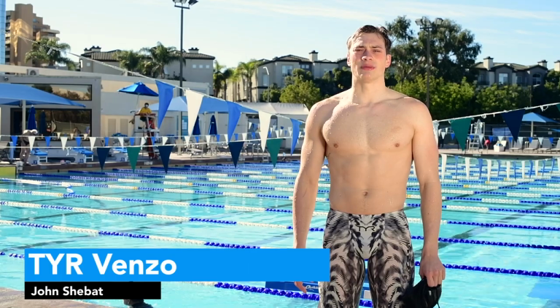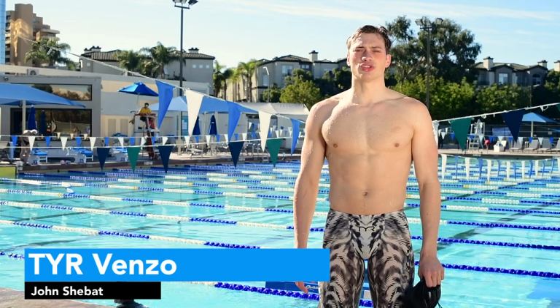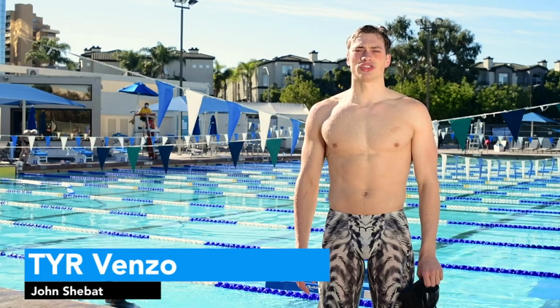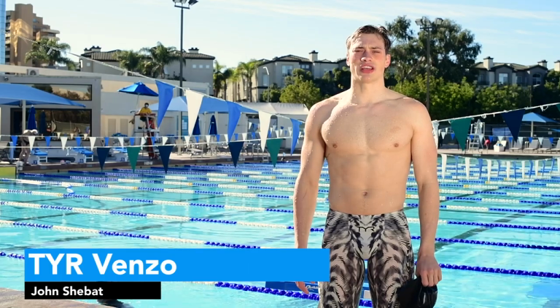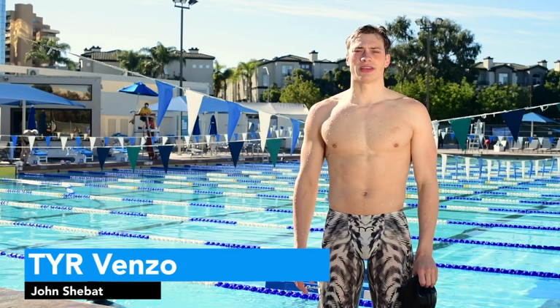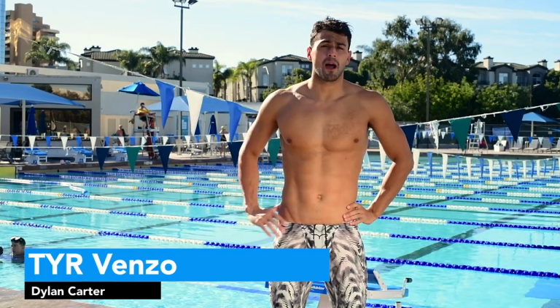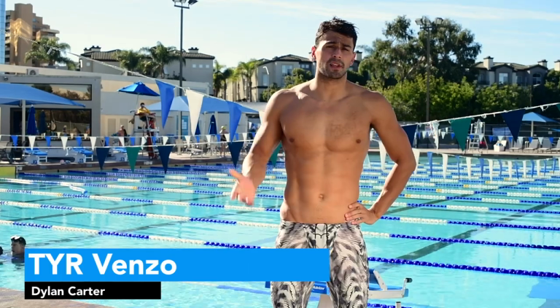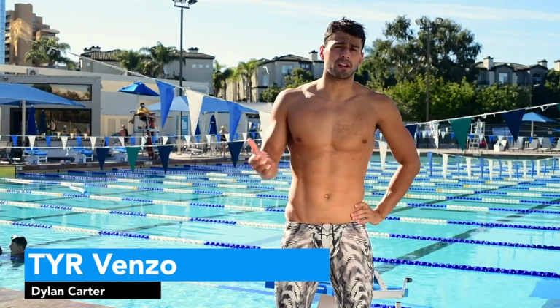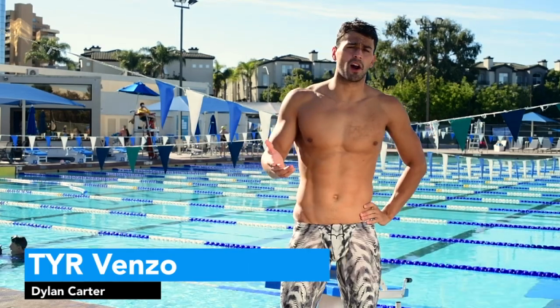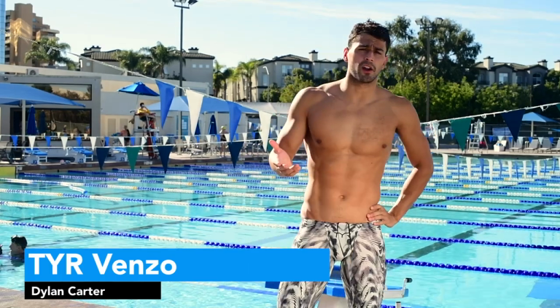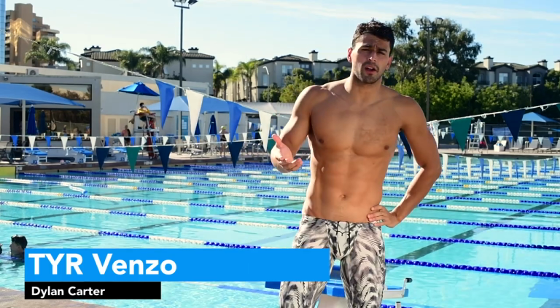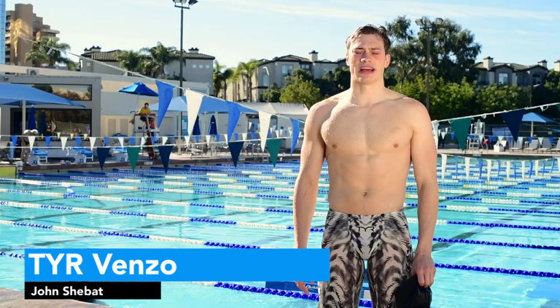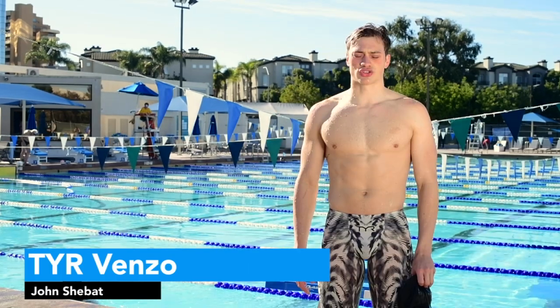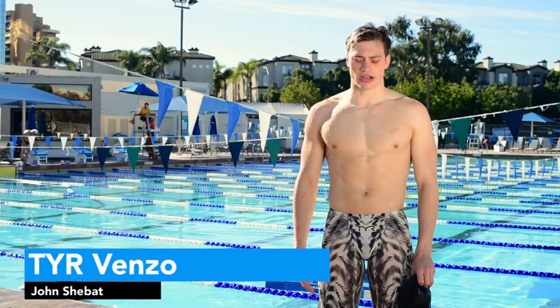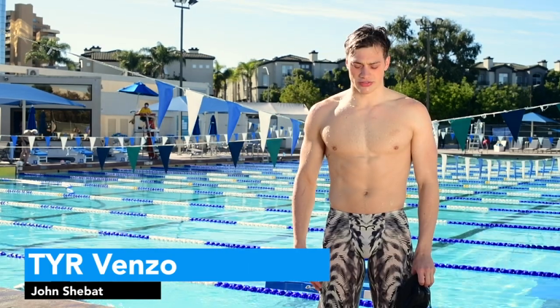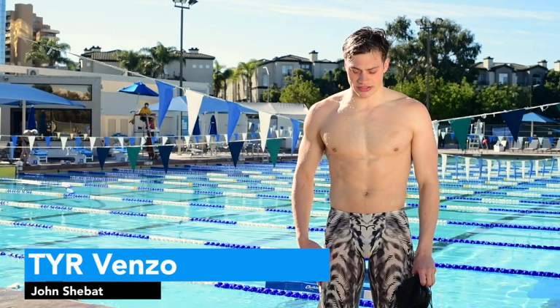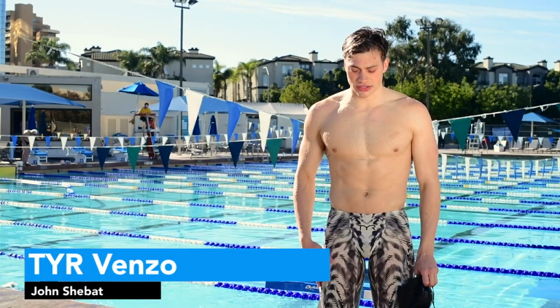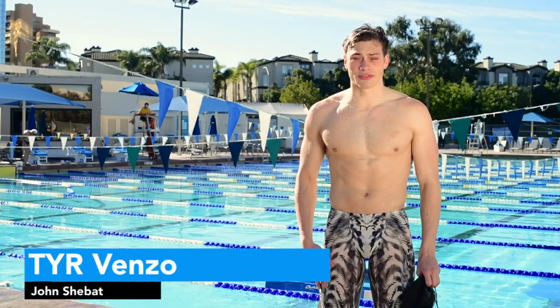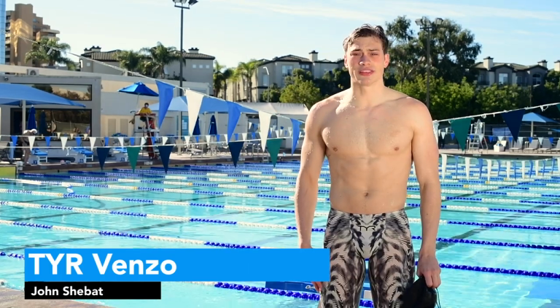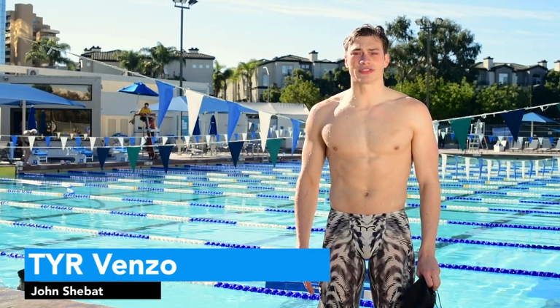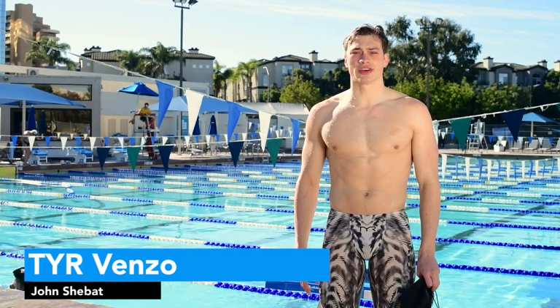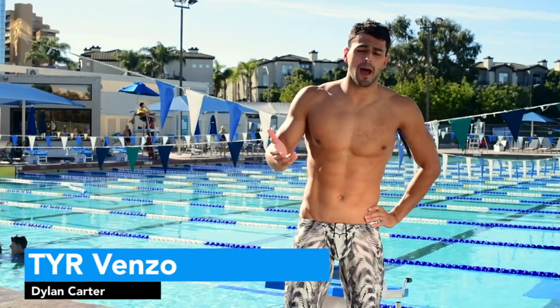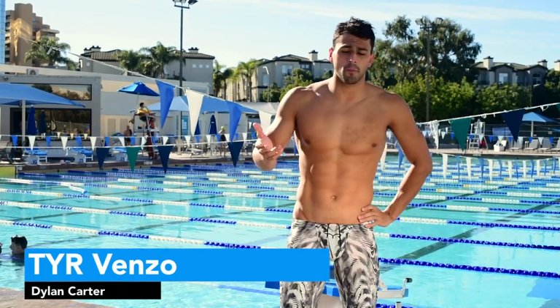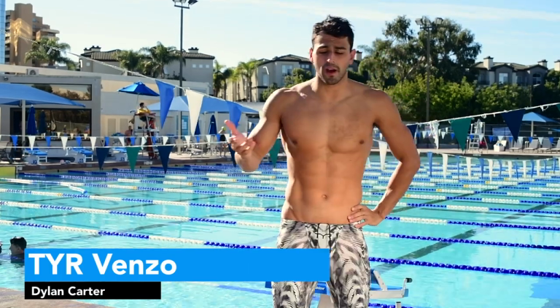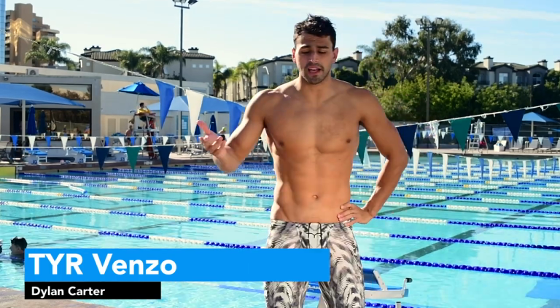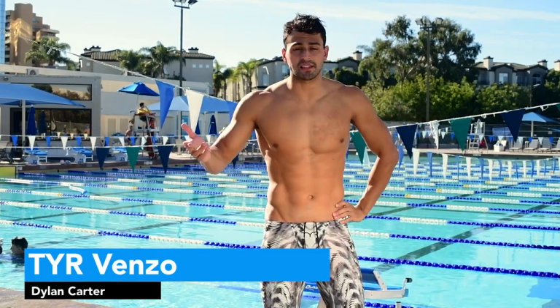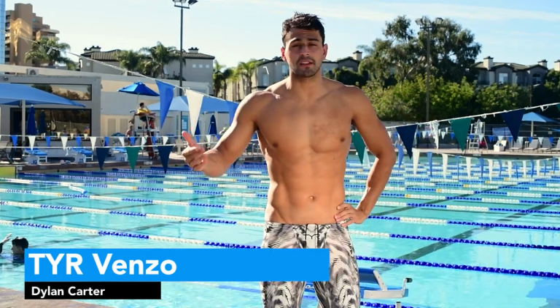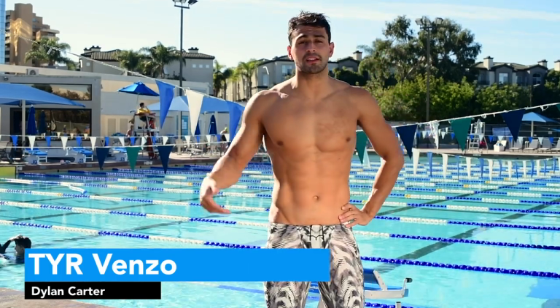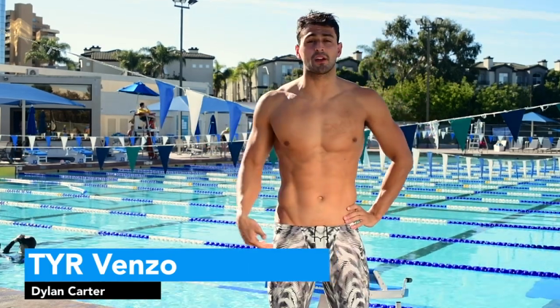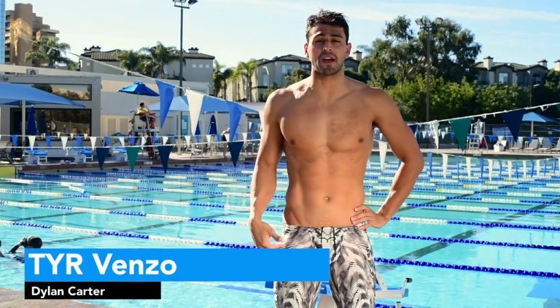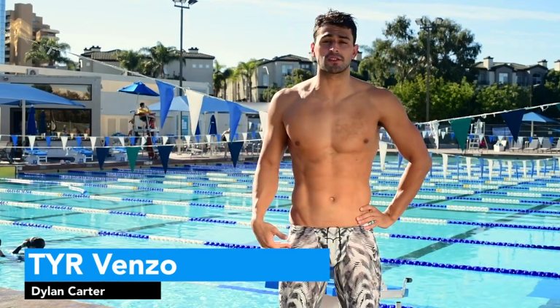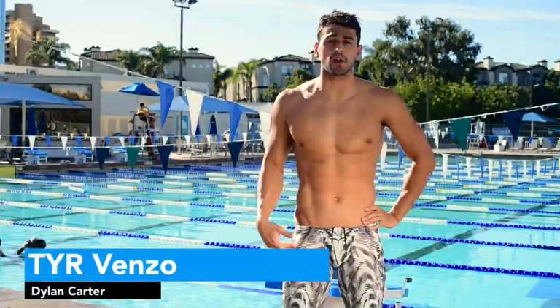I'm John Shebitt. I'm Dylan Connor. I just tried on the Tiervenzo. We're testing the Tiervenzo.